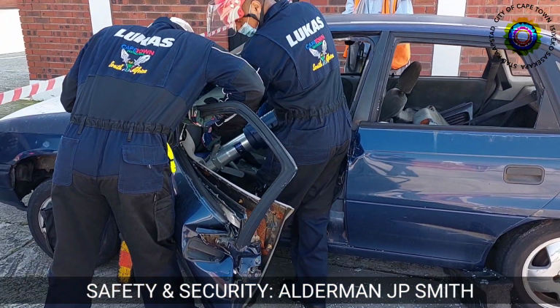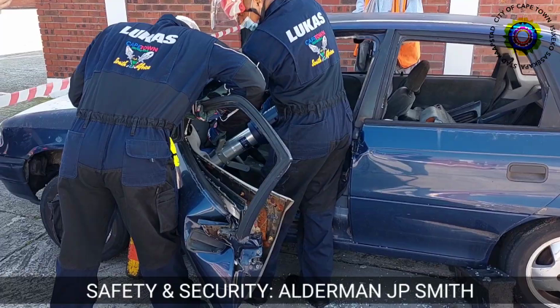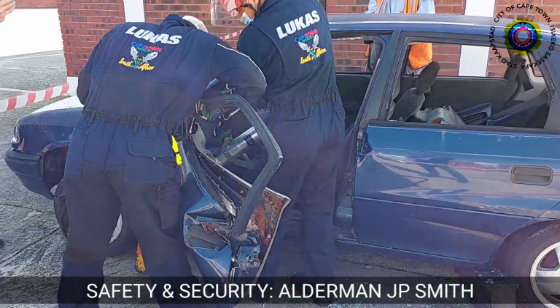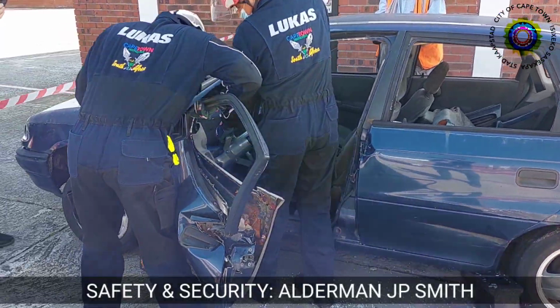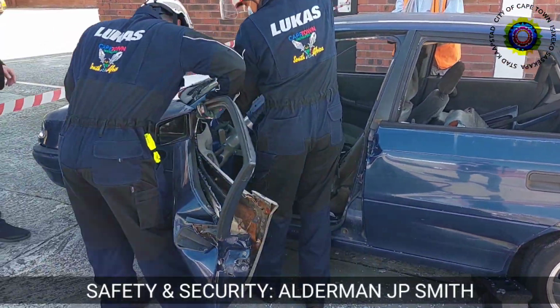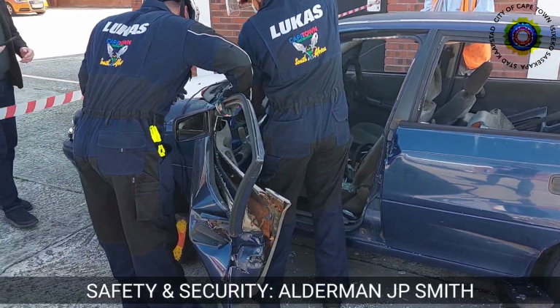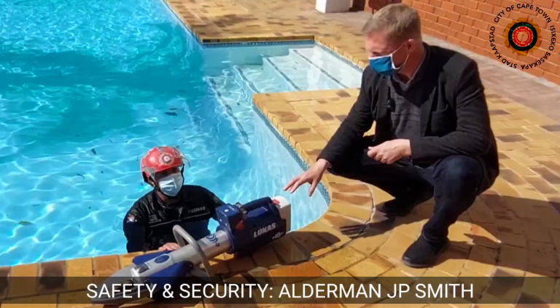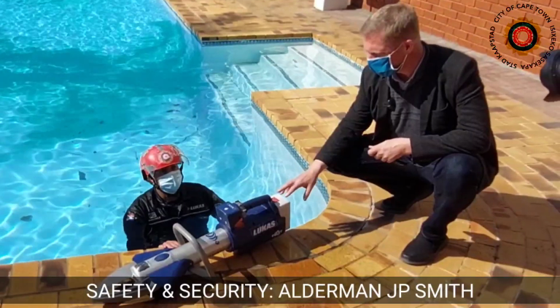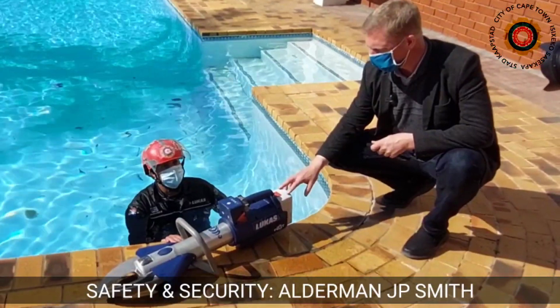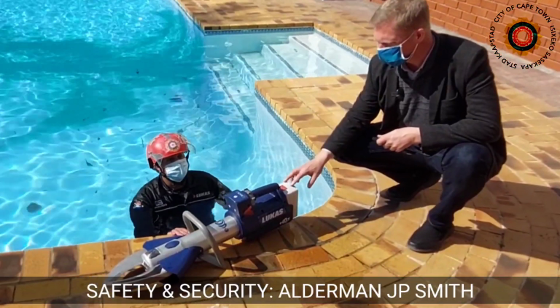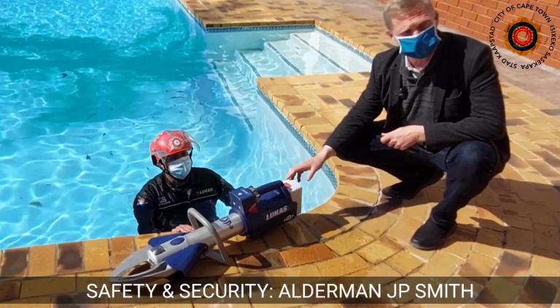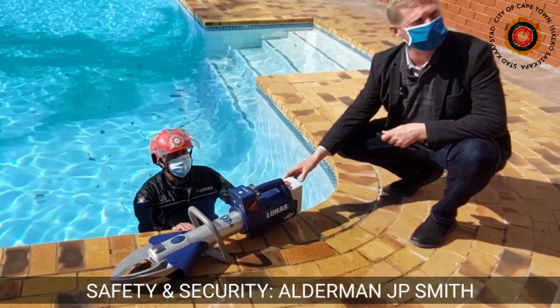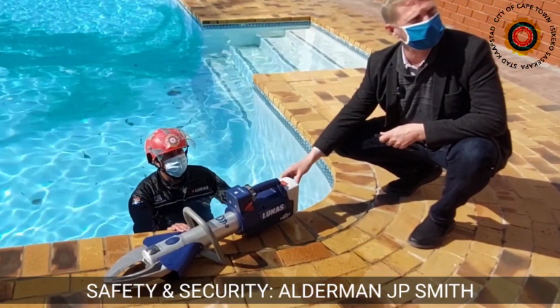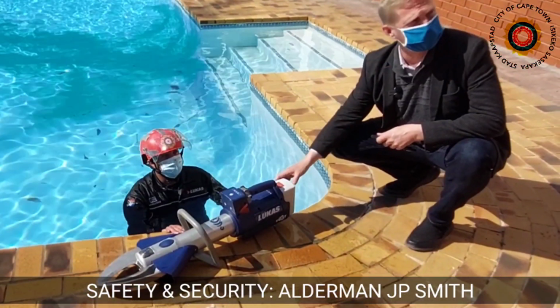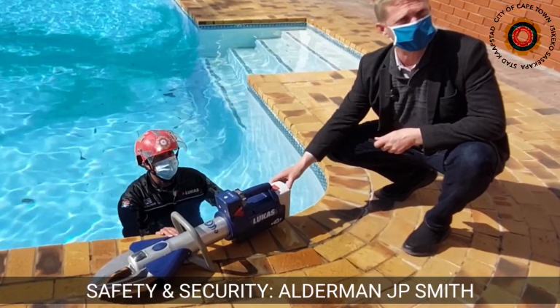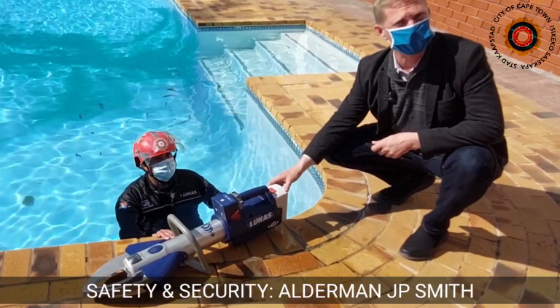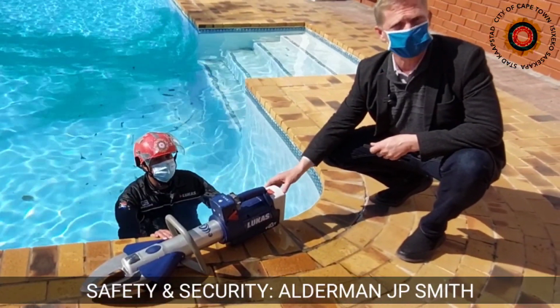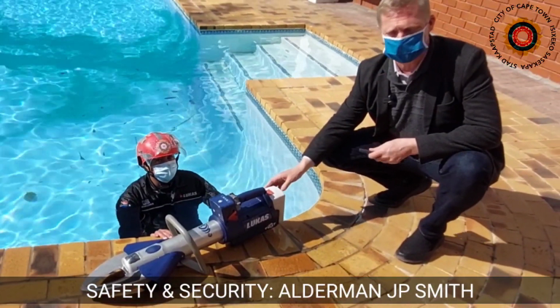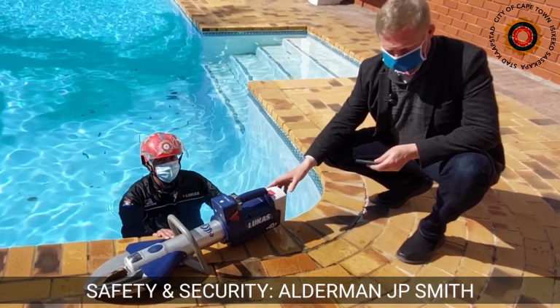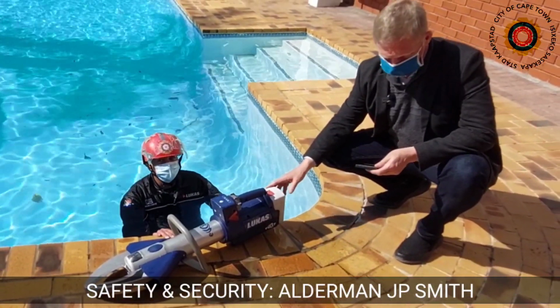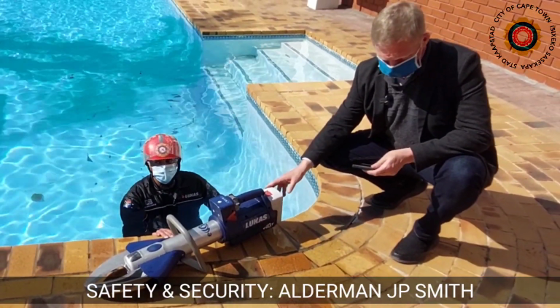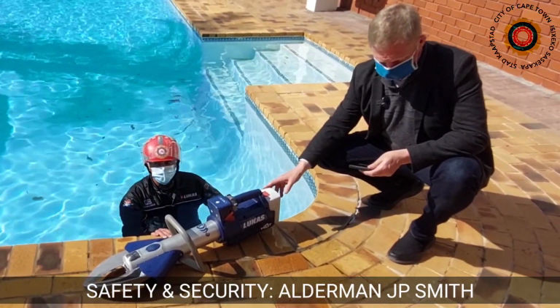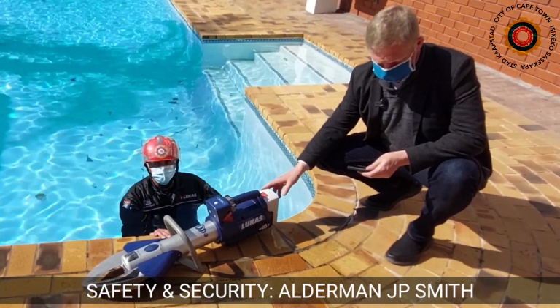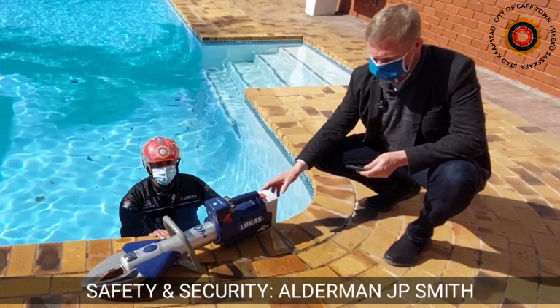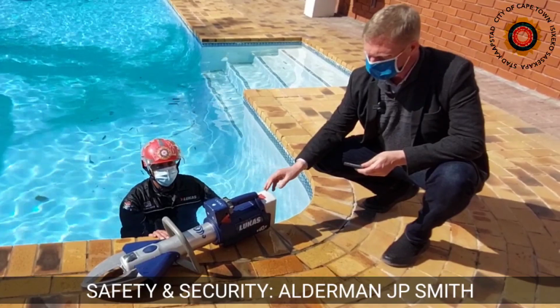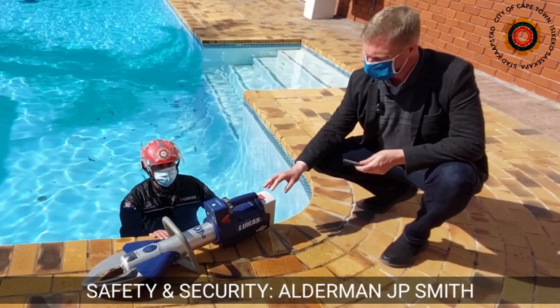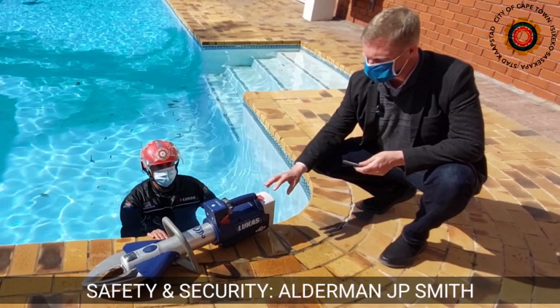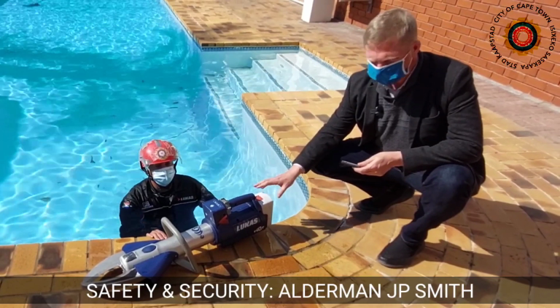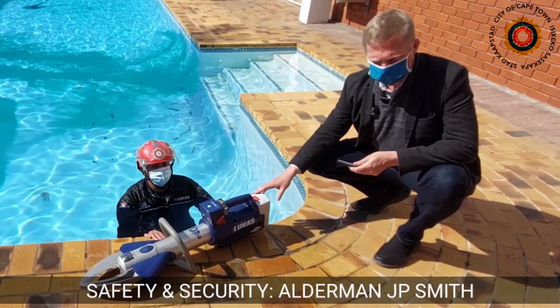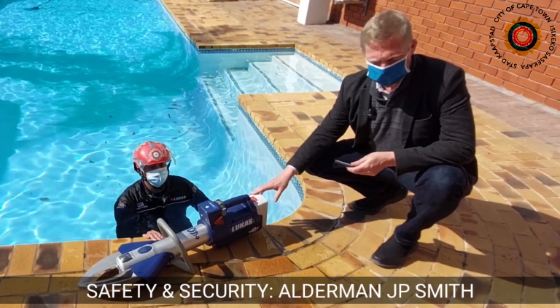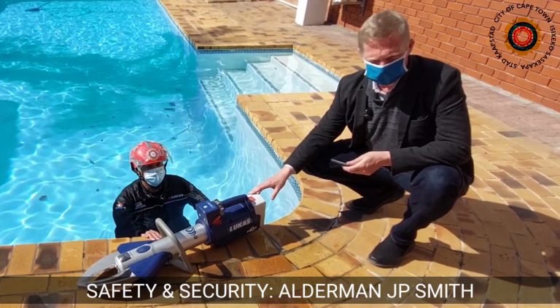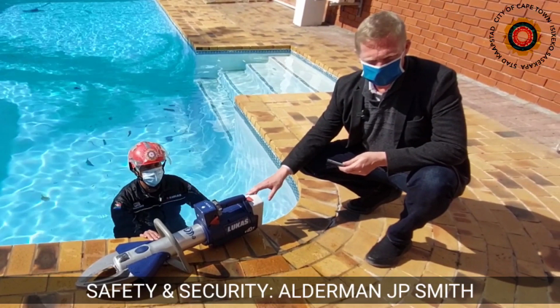This equipment enhances the city's commitment to delivering a world-class emergency service to the public and our visitors.